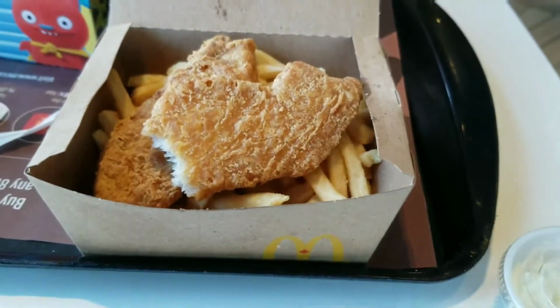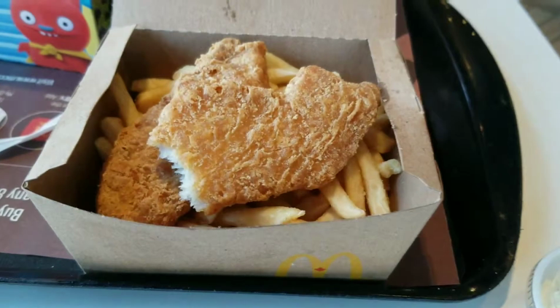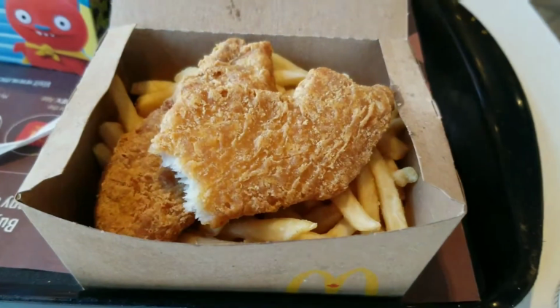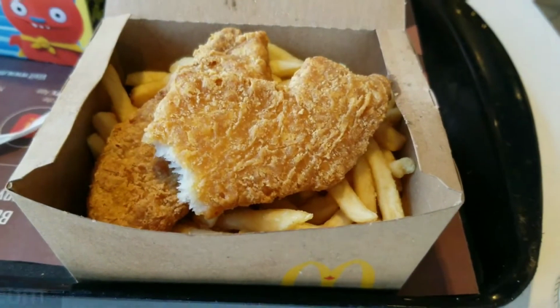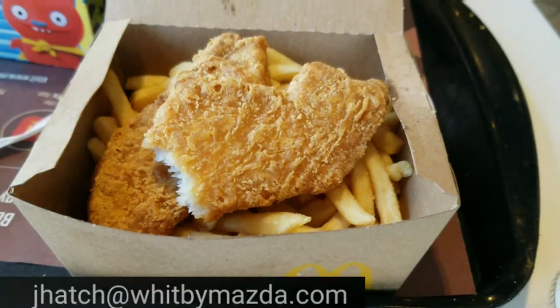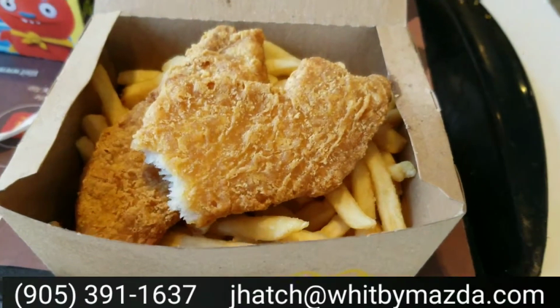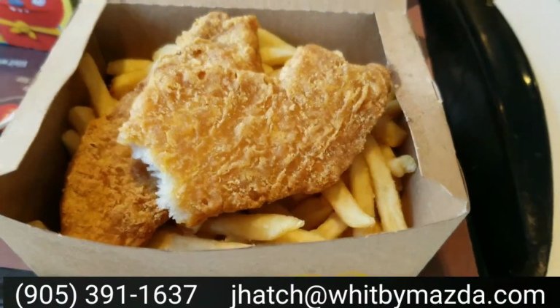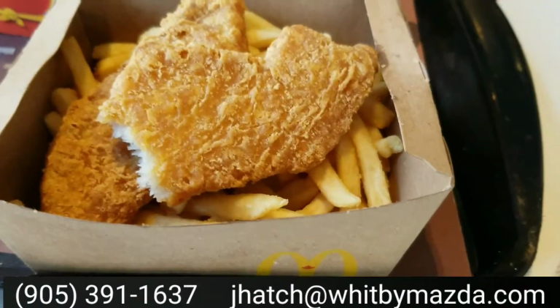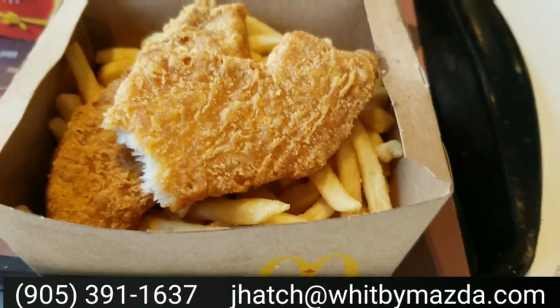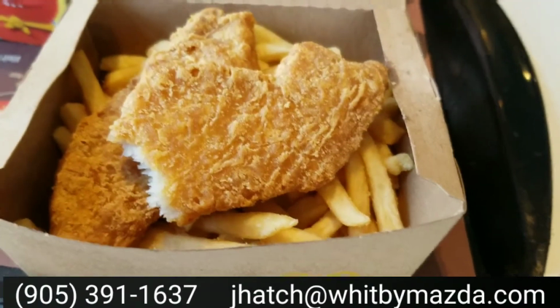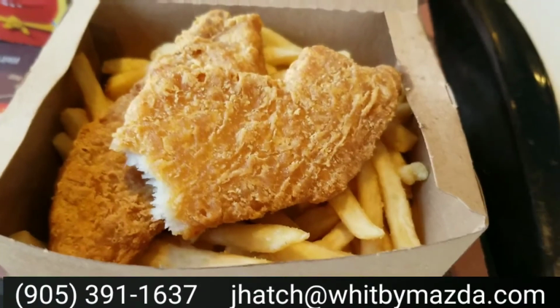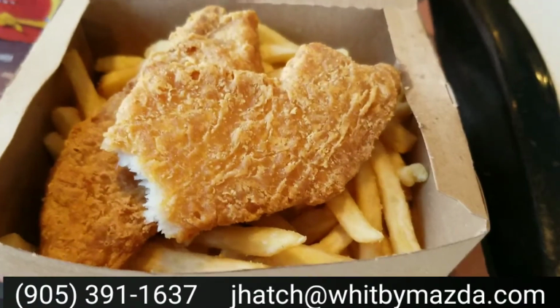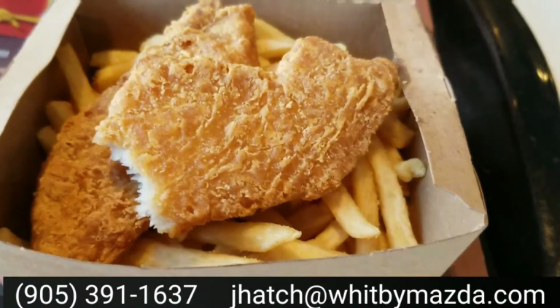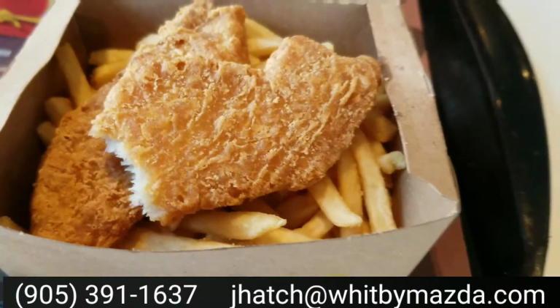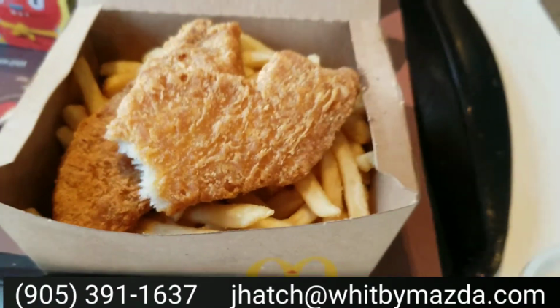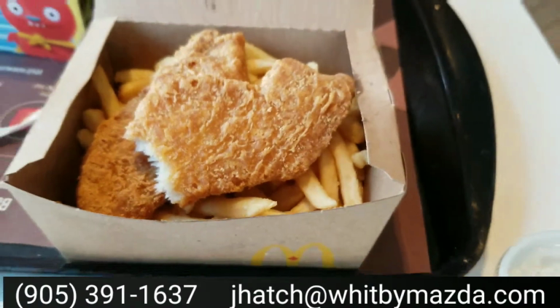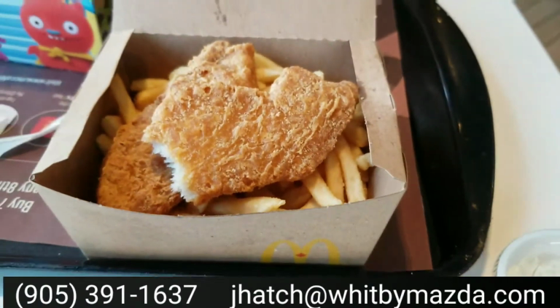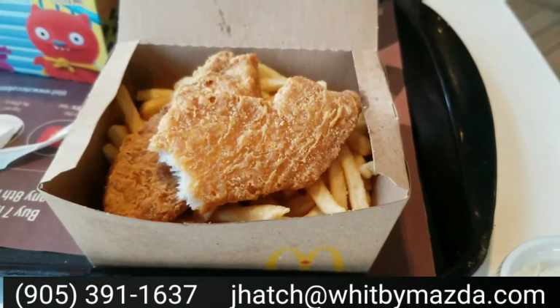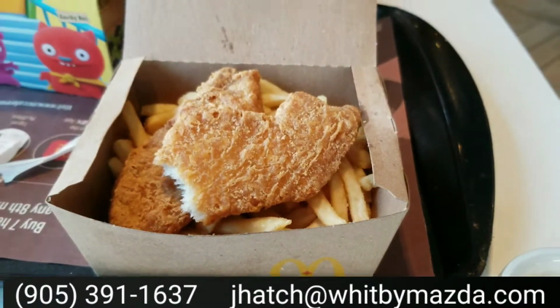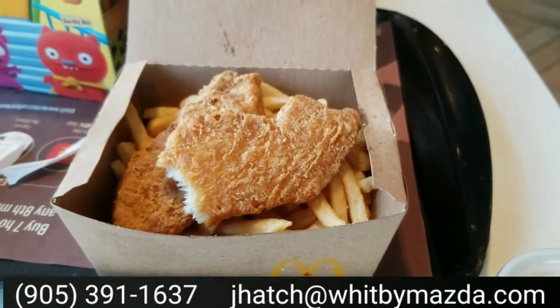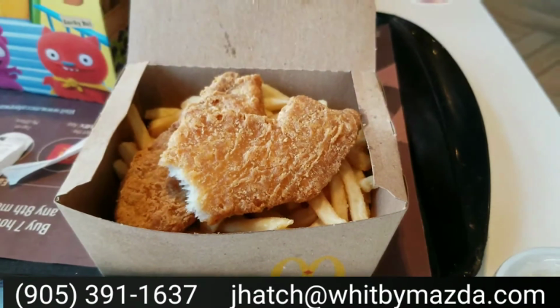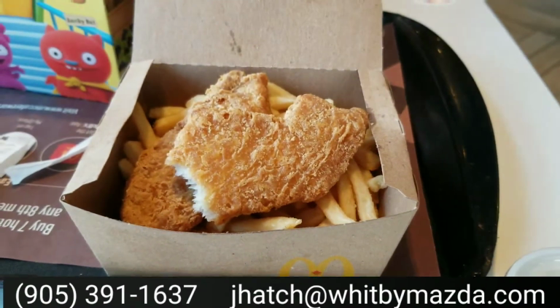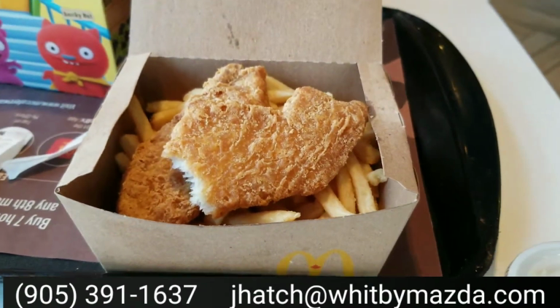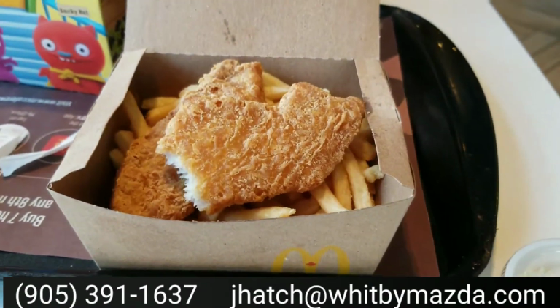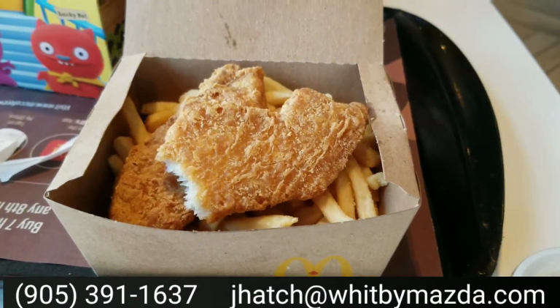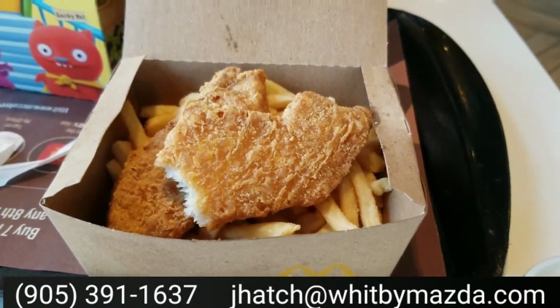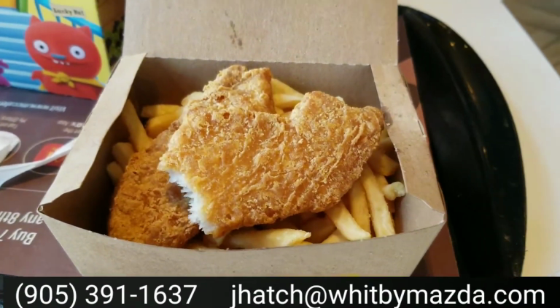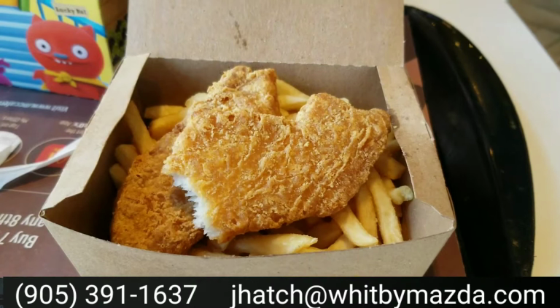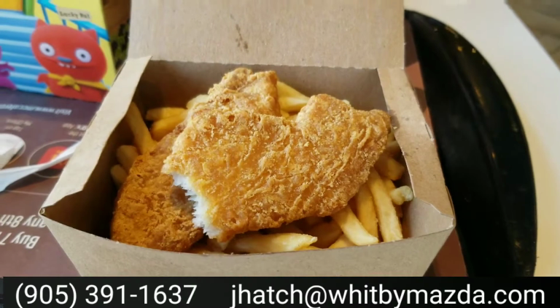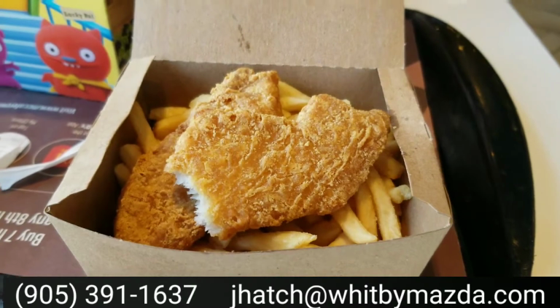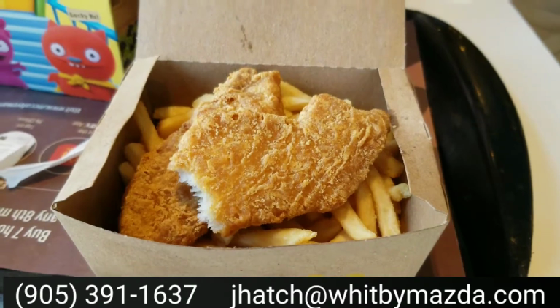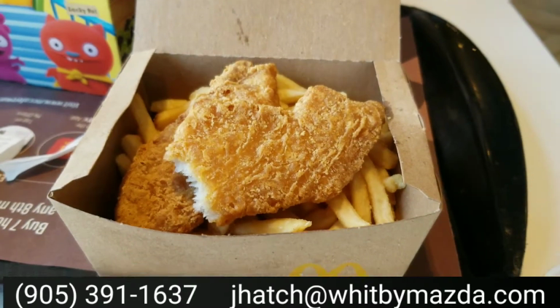Tastes like Filet-O-Fish — yeah, without the bread. But Filet-O-Fish tastes pretty good.